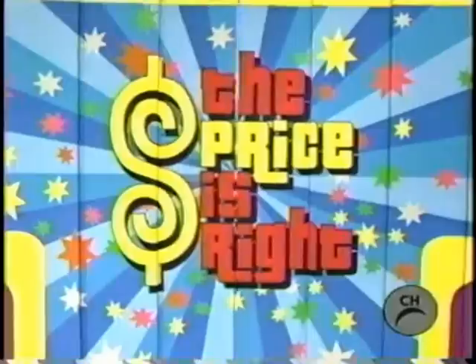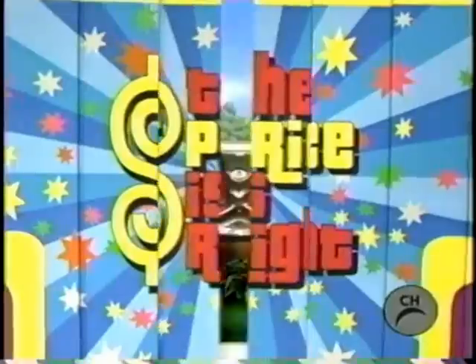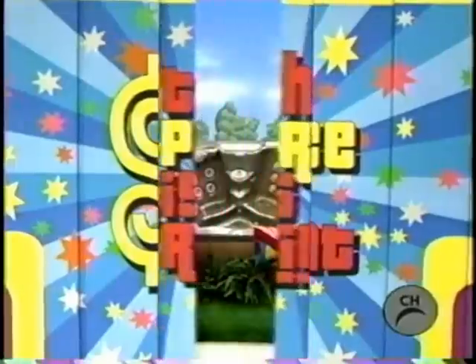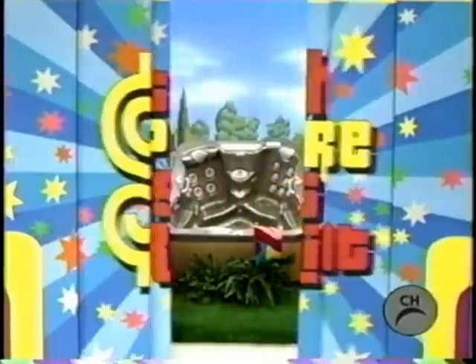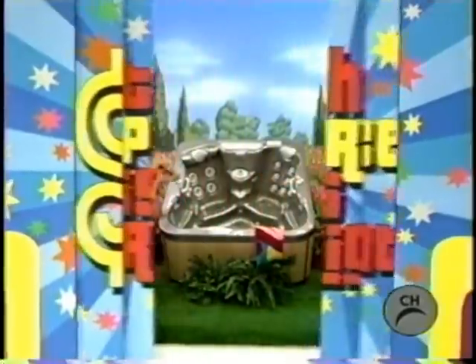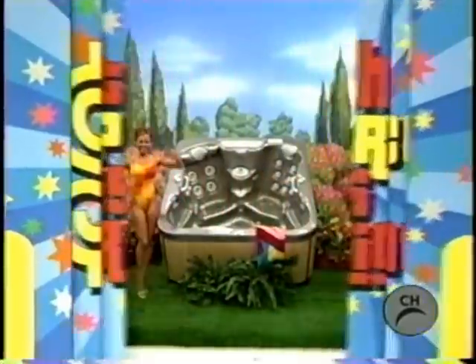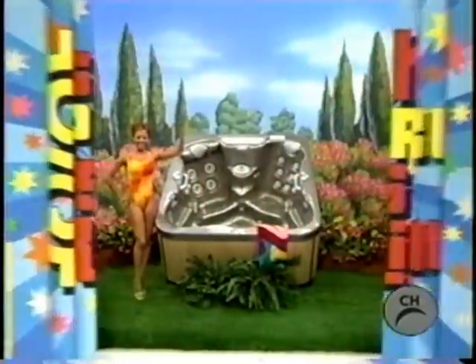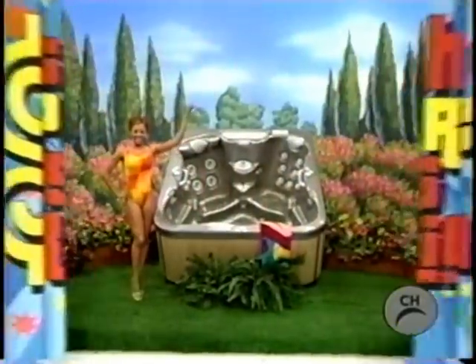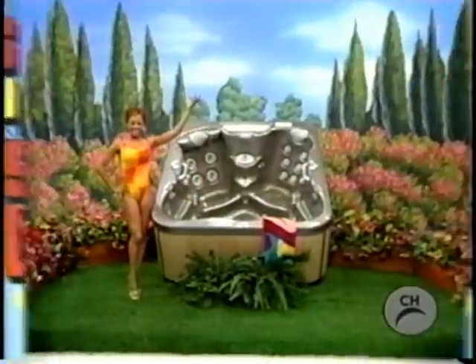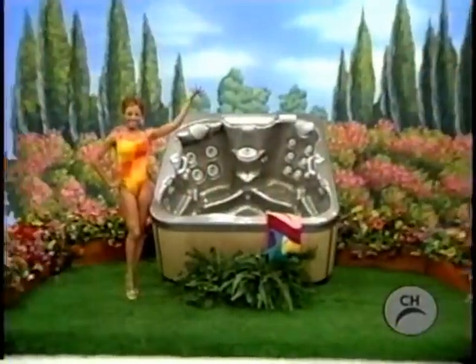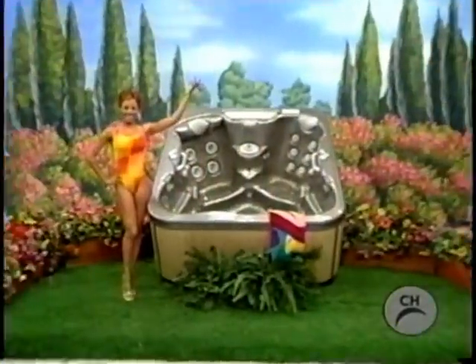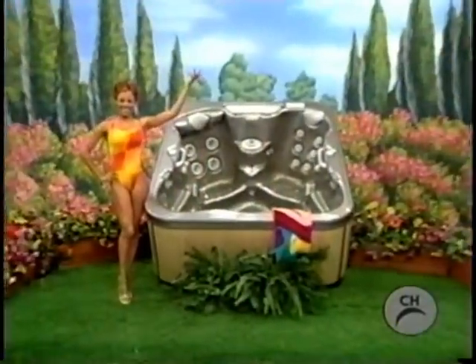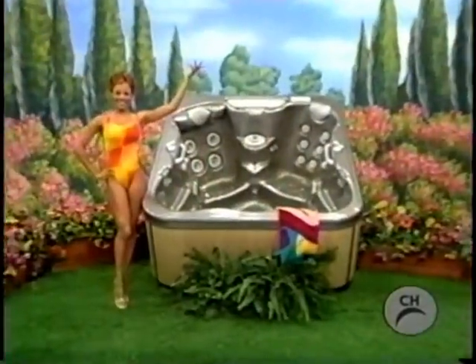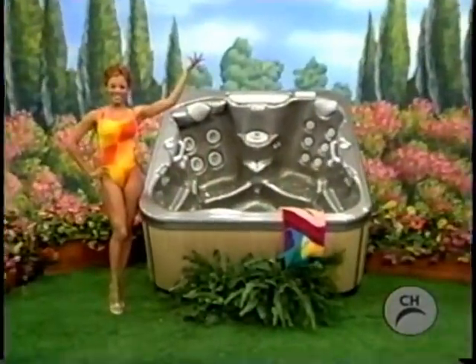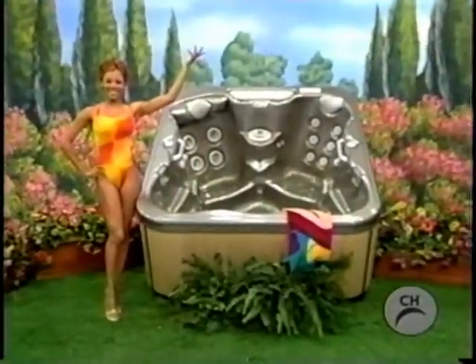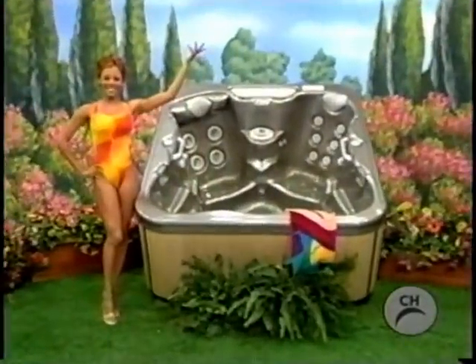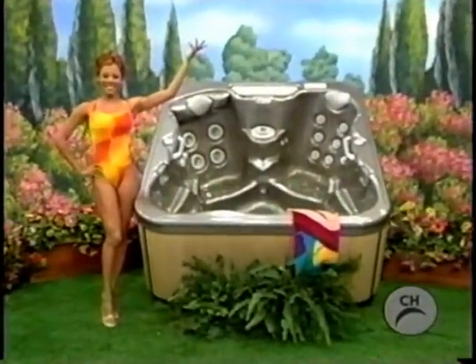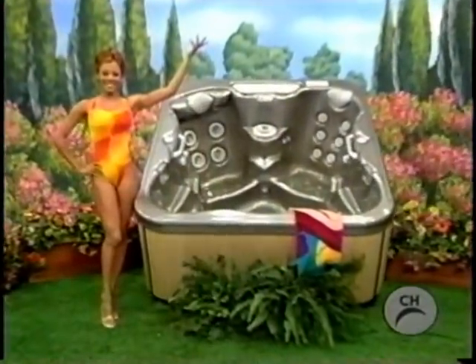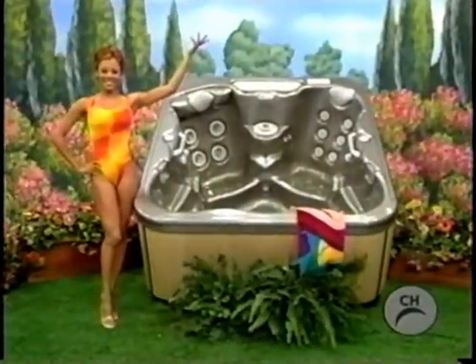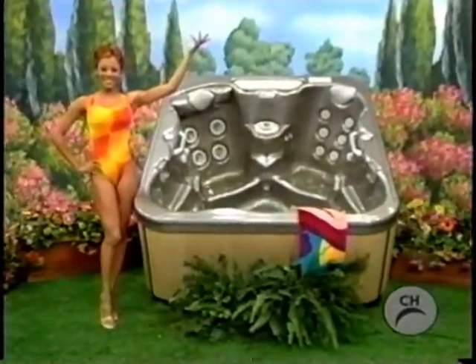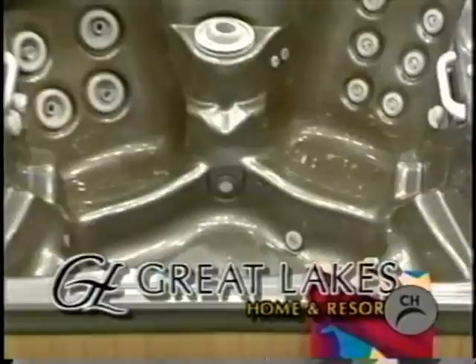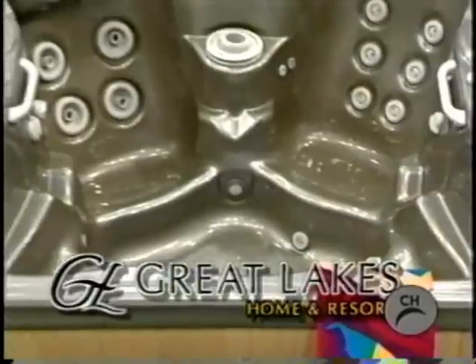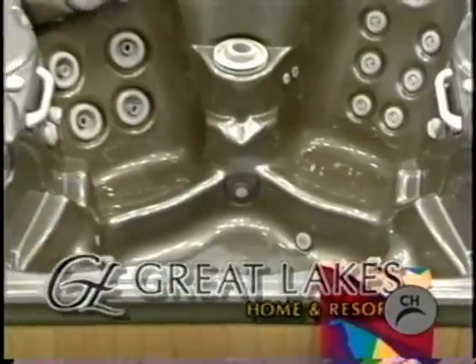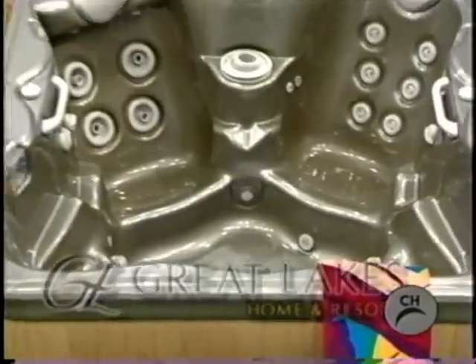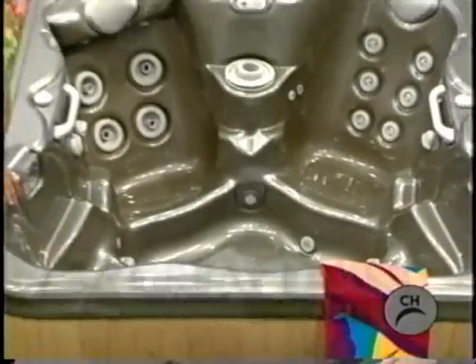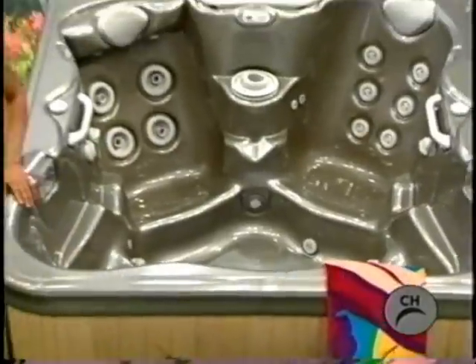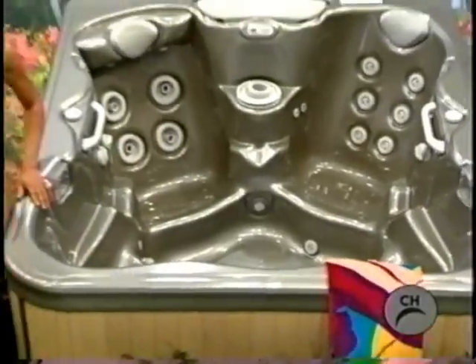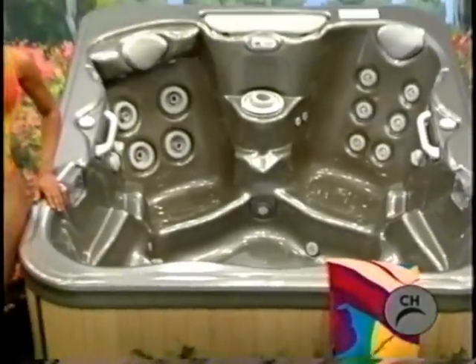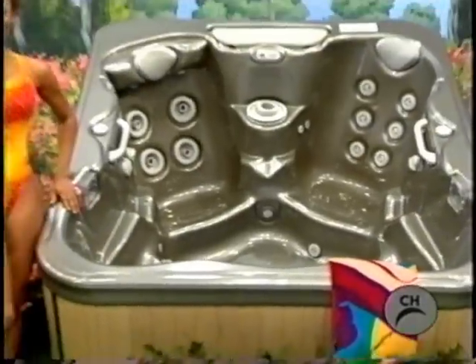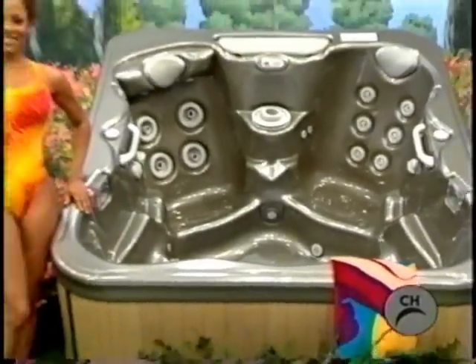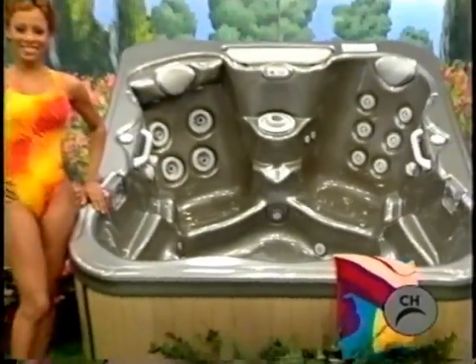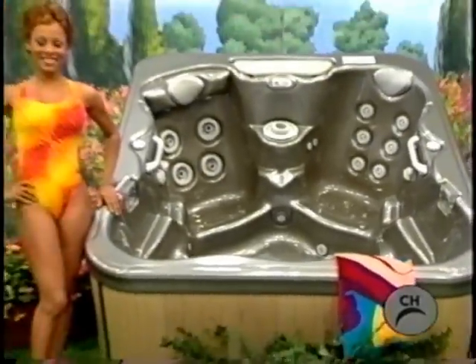It's a relaxing hot tub — Jets from Great Lakes Home and Resort.